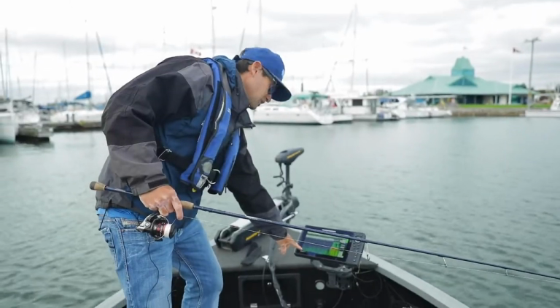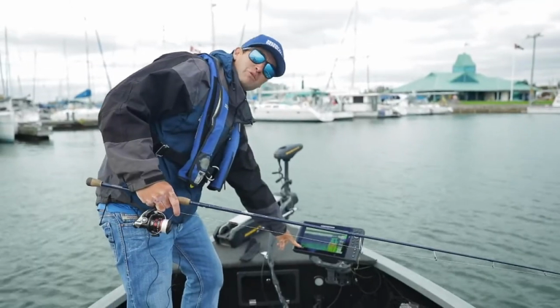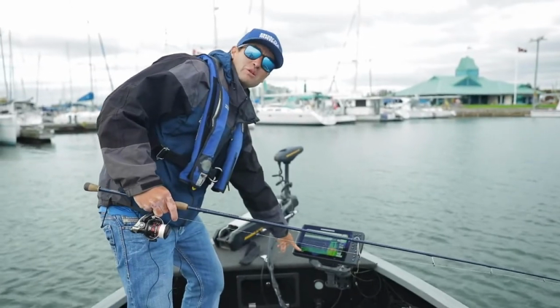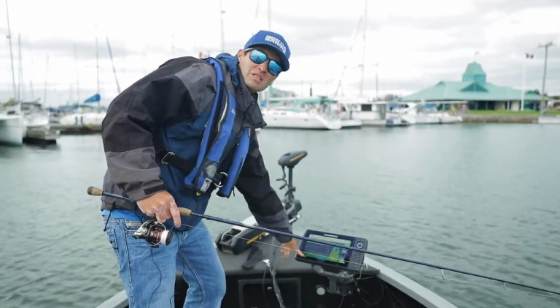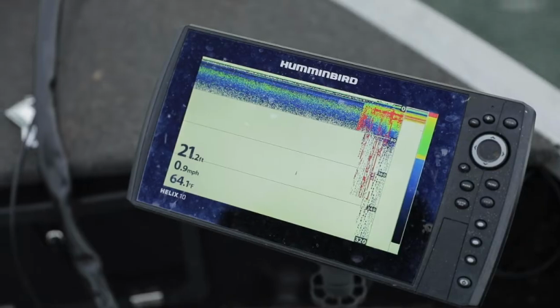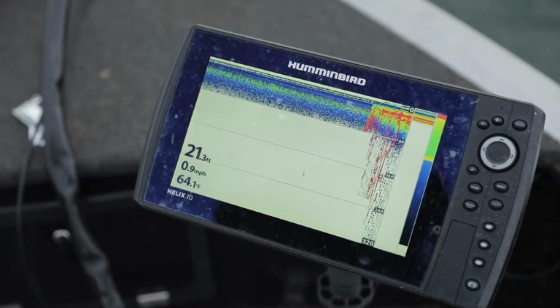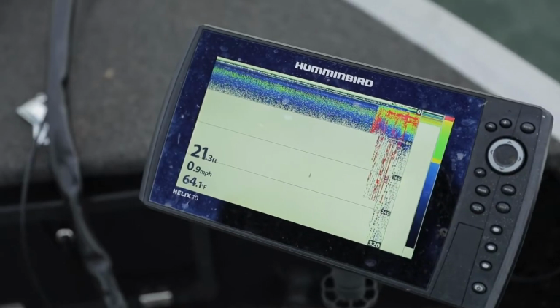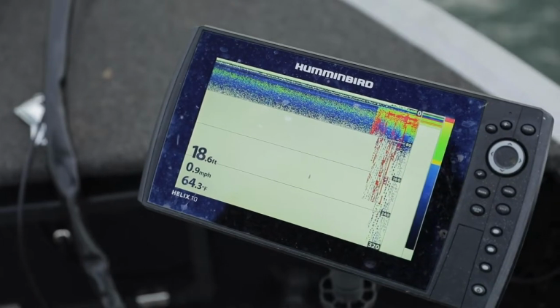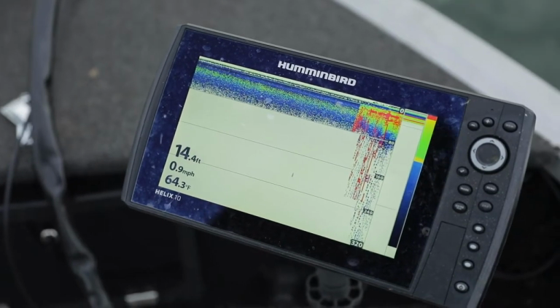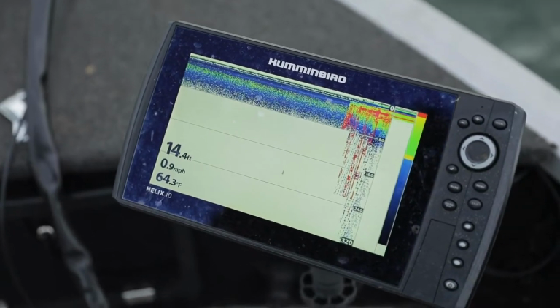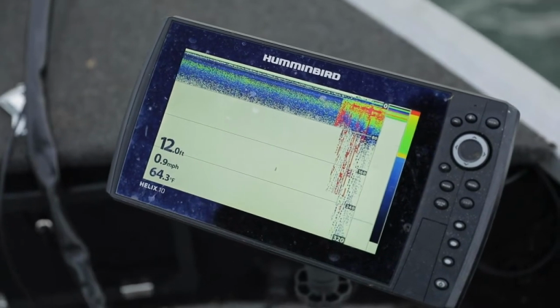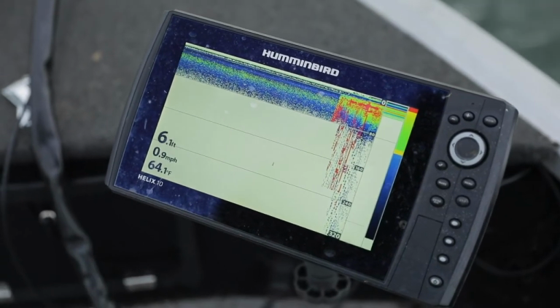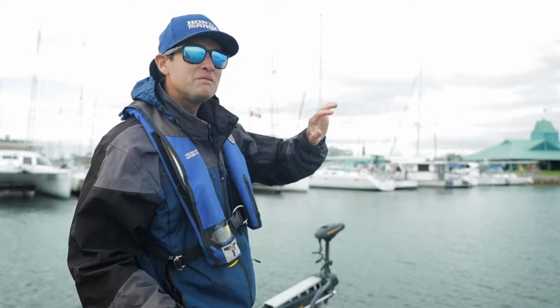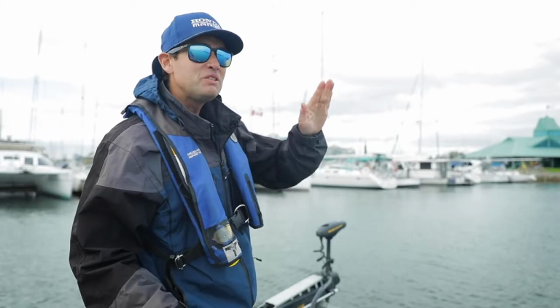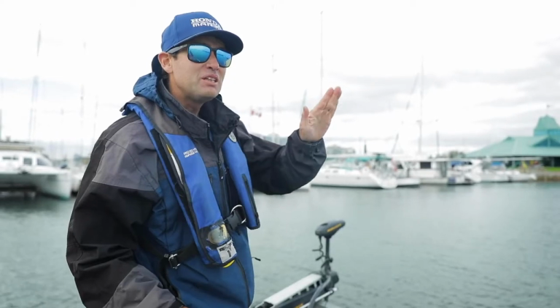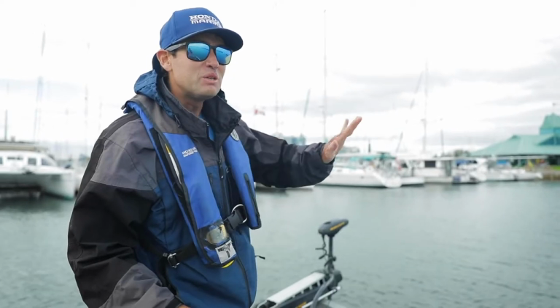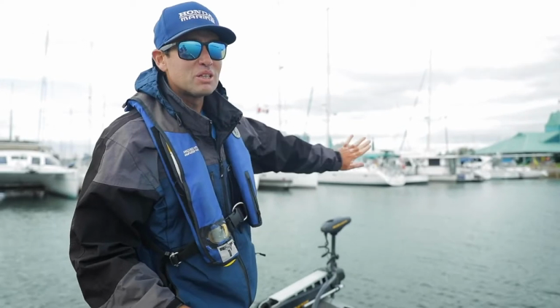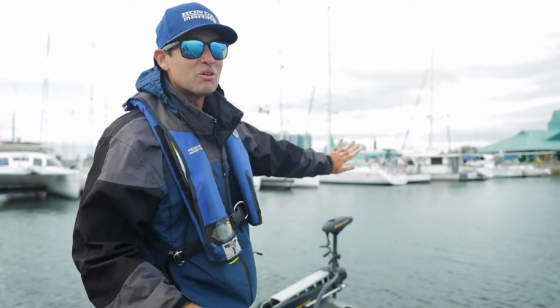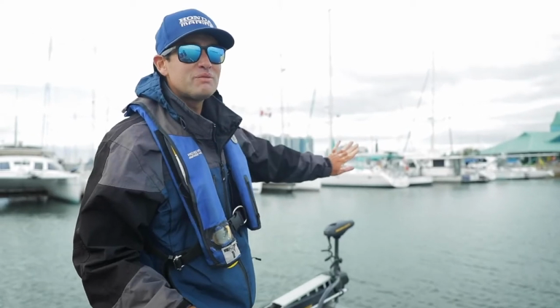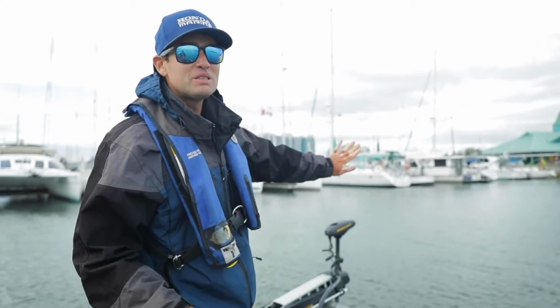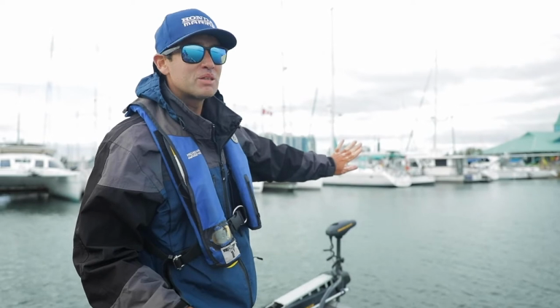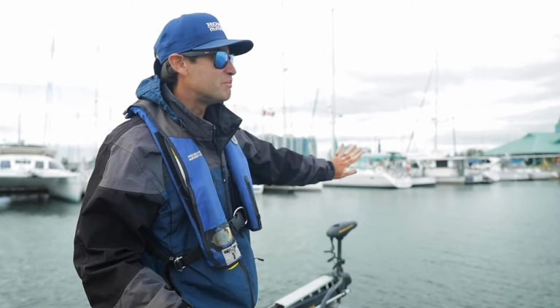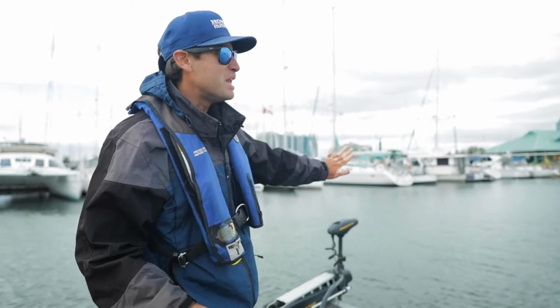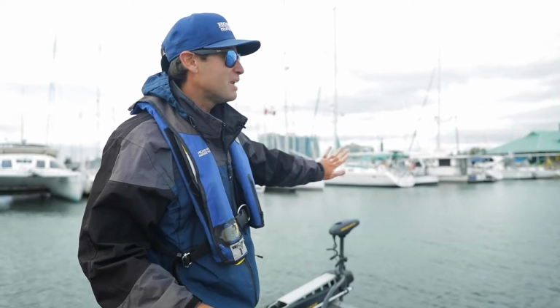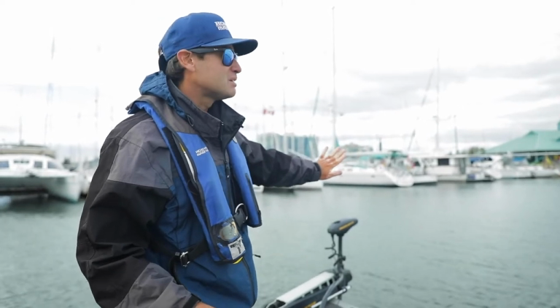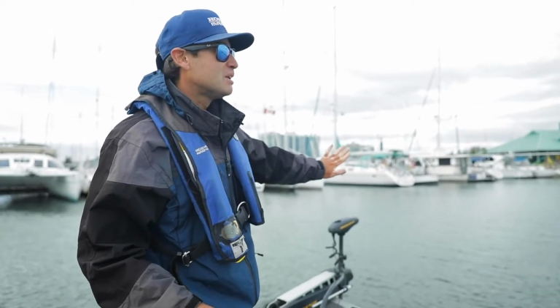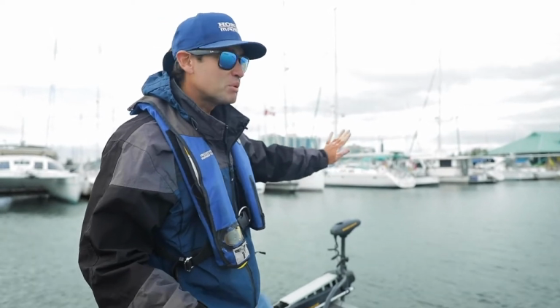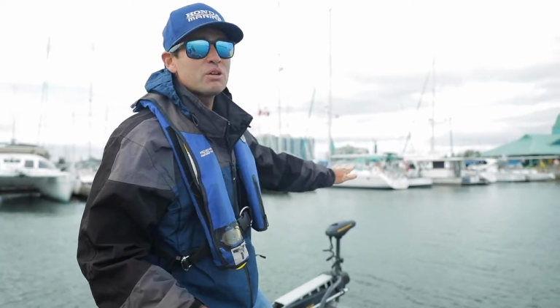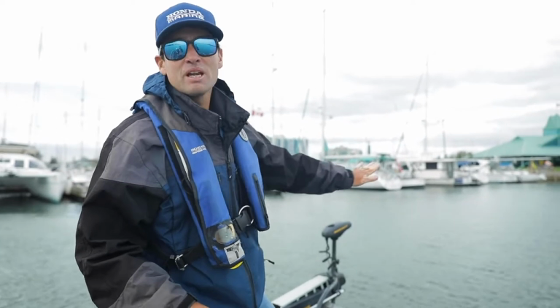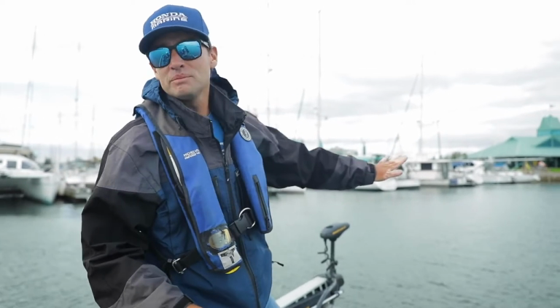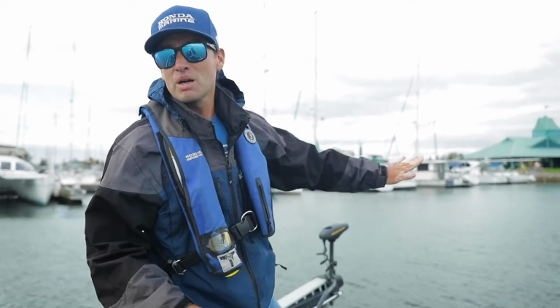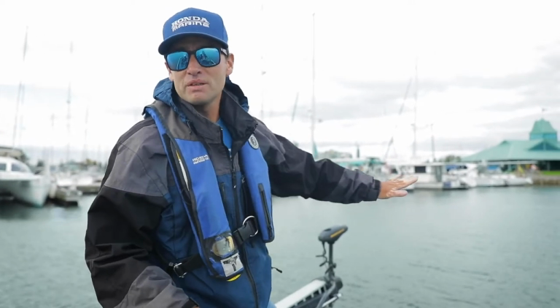64 degrees — not ideal. Ideal is 58 degrees and lower; the fish seem to go bananas. But we're still going to get them. I'm confident.